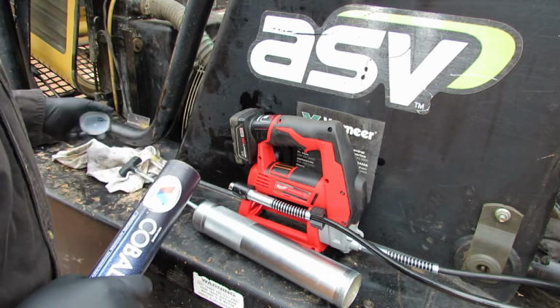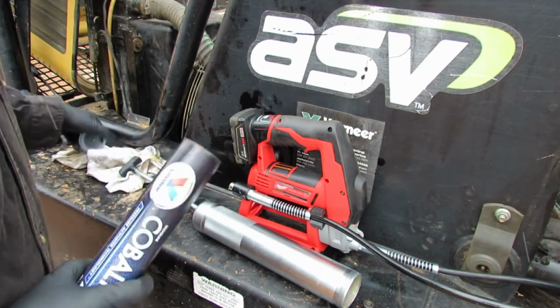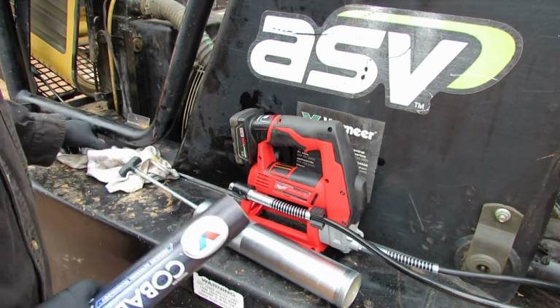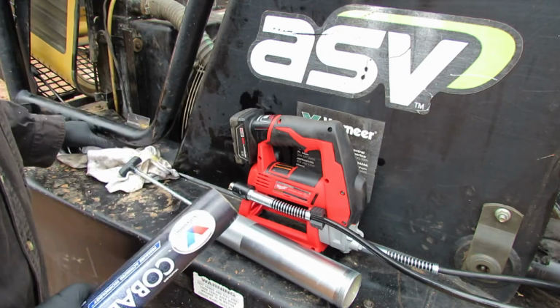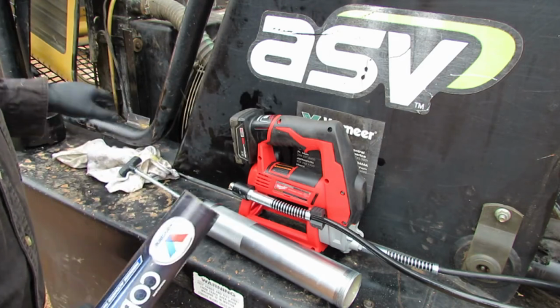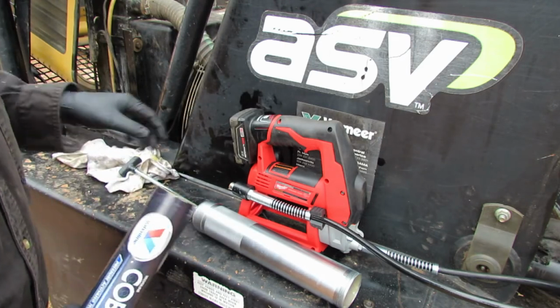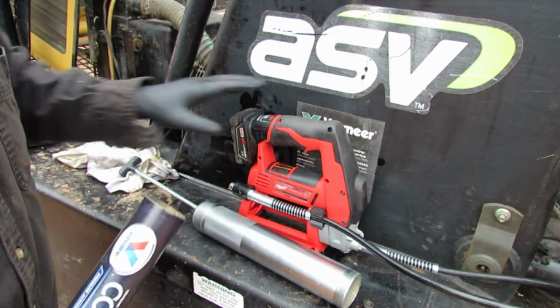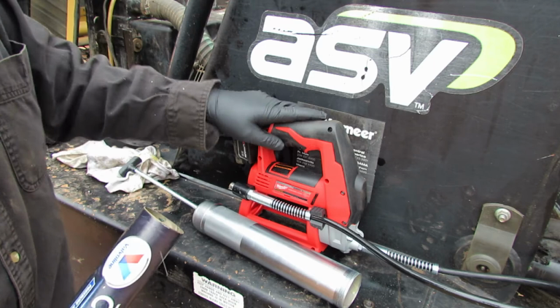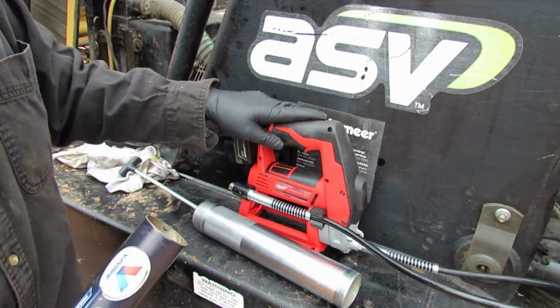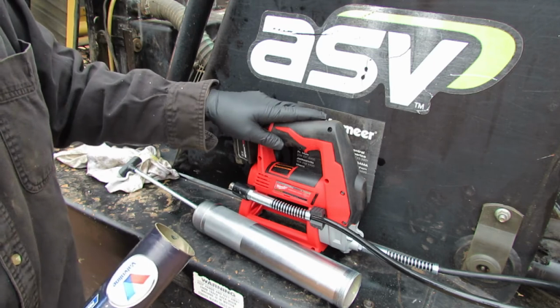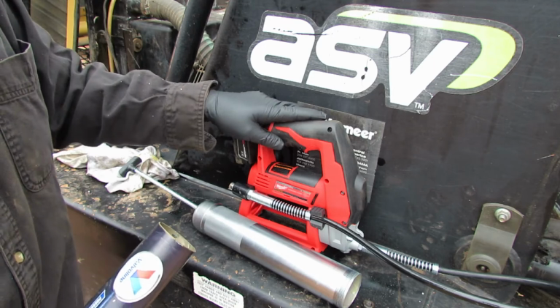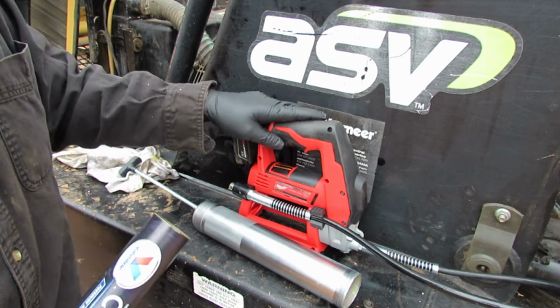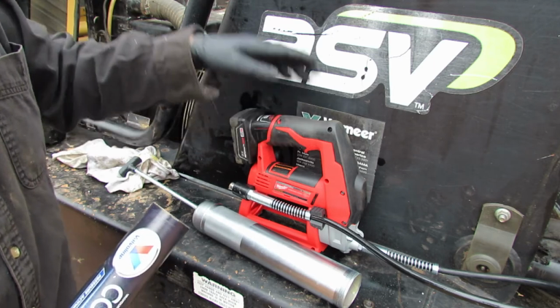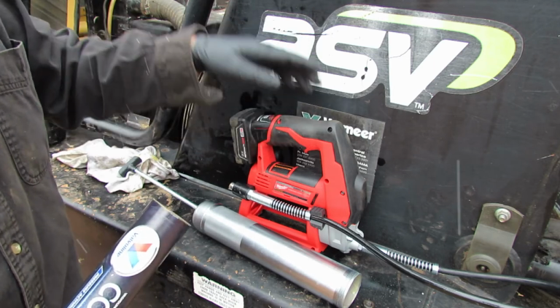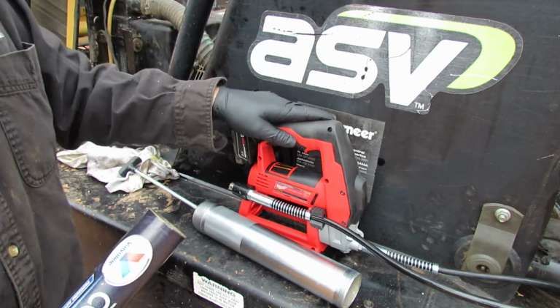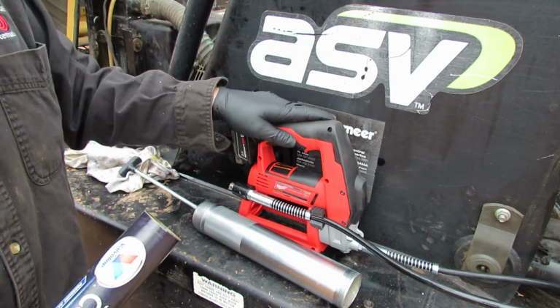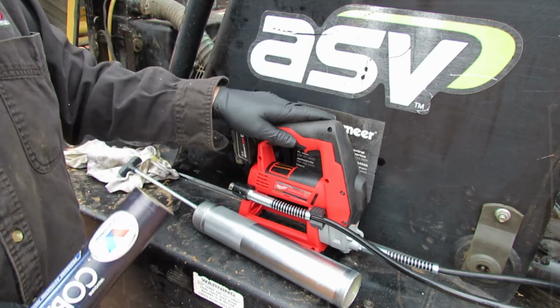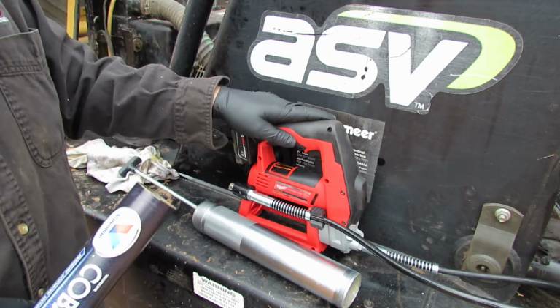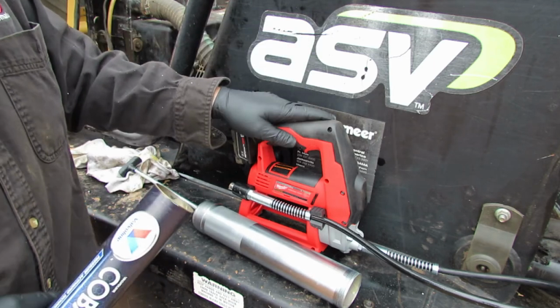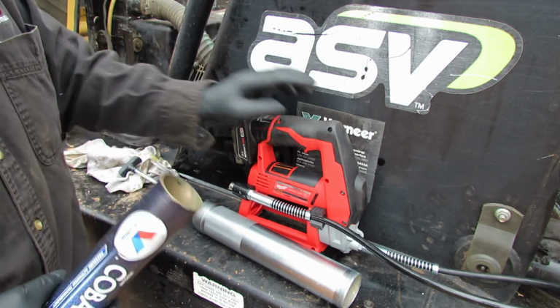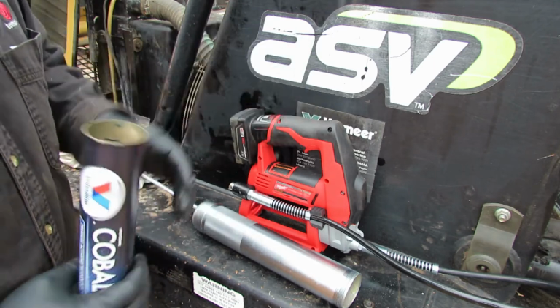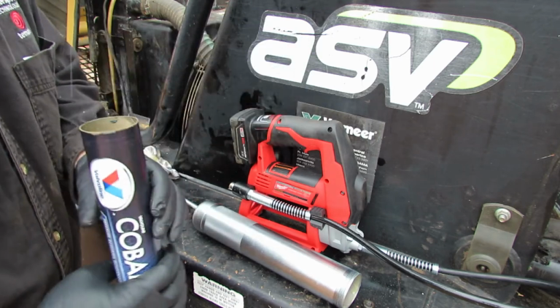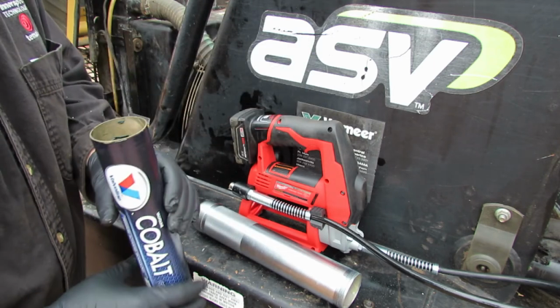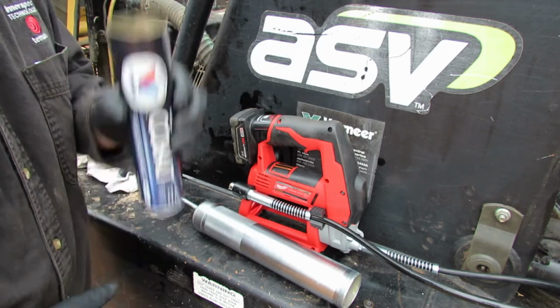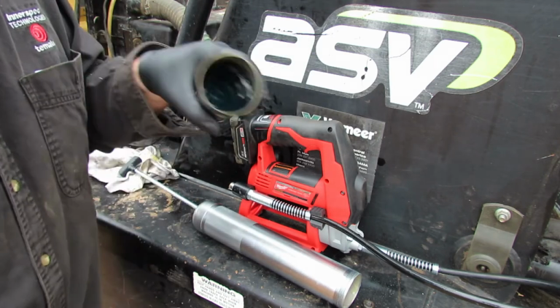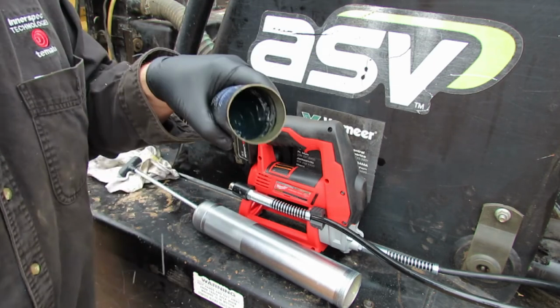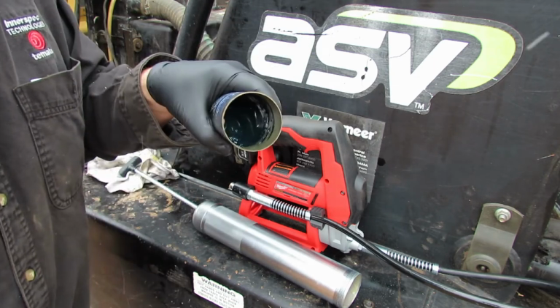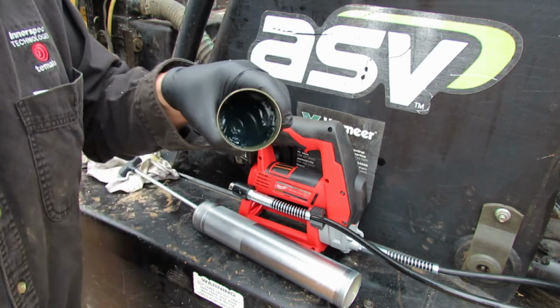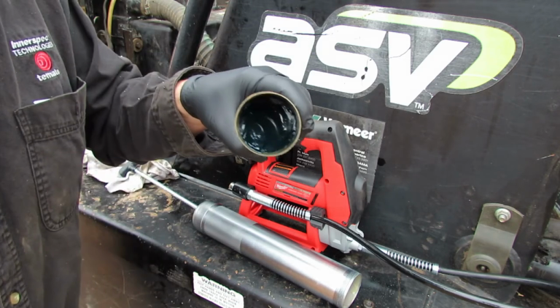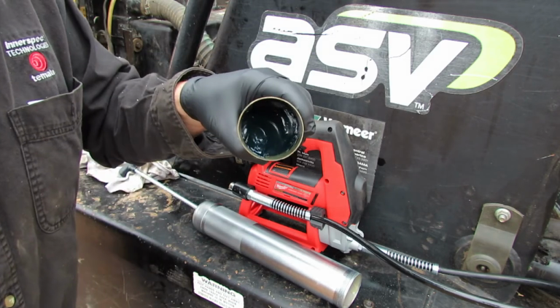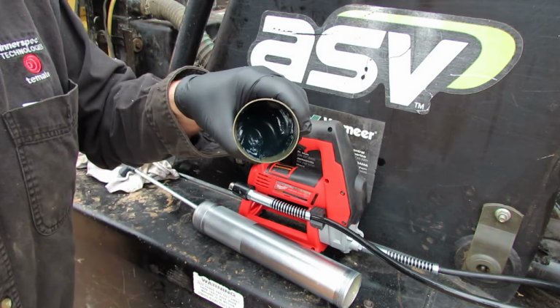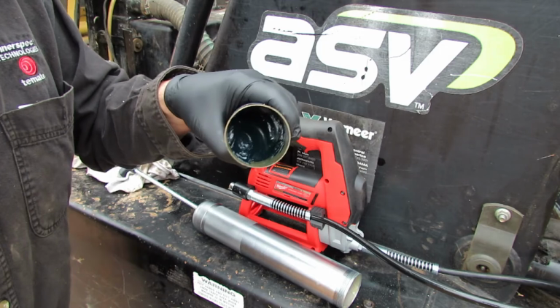I bought this as a tool-only since I already had the batteries. It did not come with a case — I kind of would rather have it come with a case, but I got it on sale so that's fine. That's what the grease looks like.